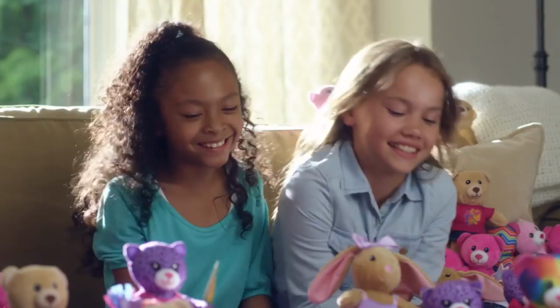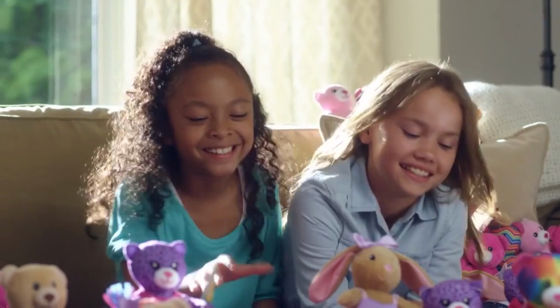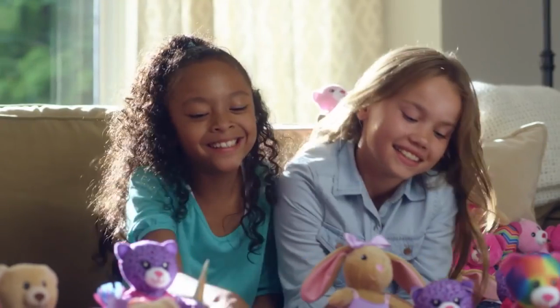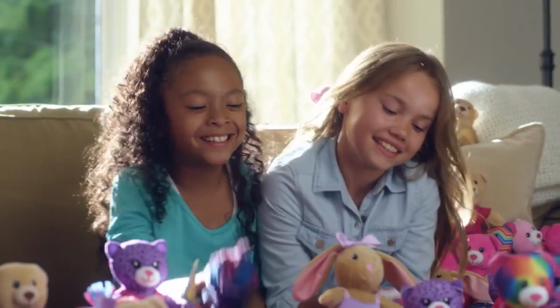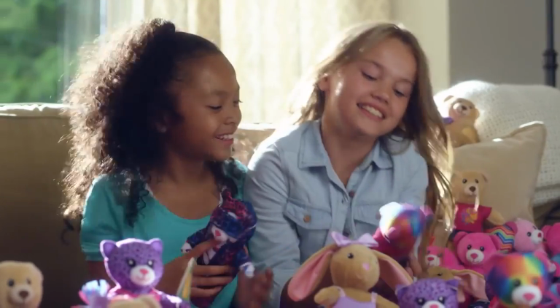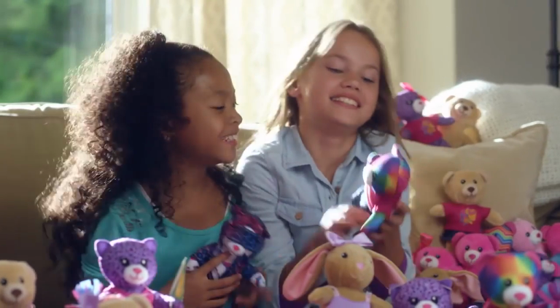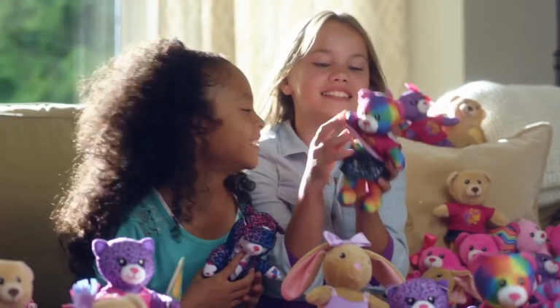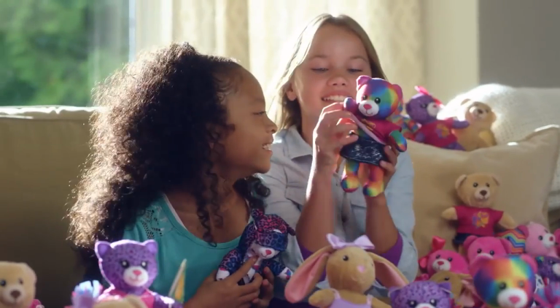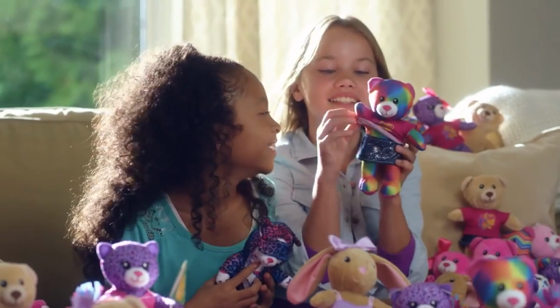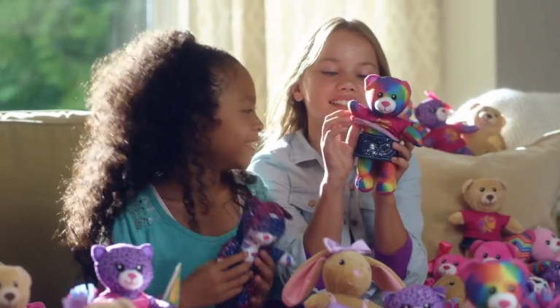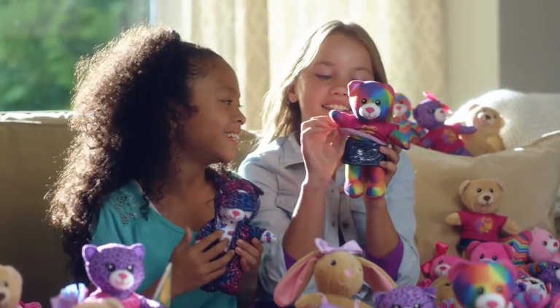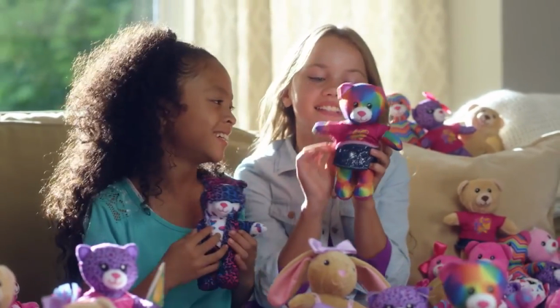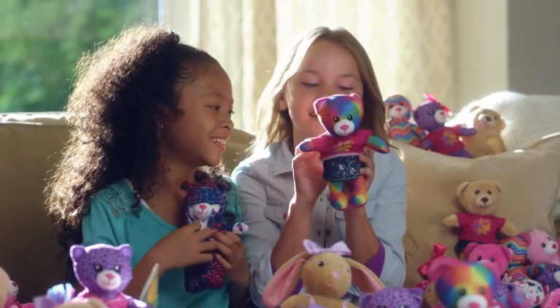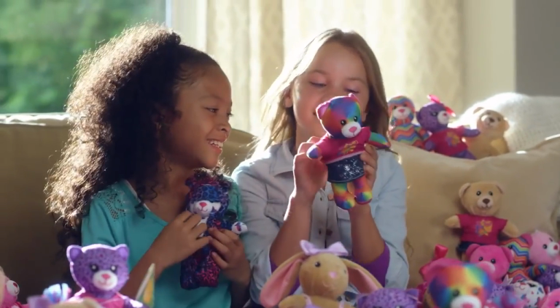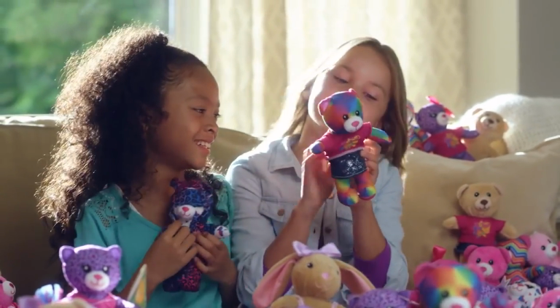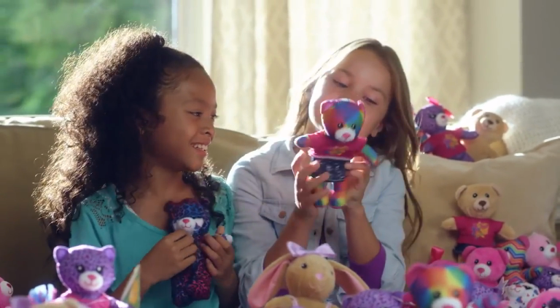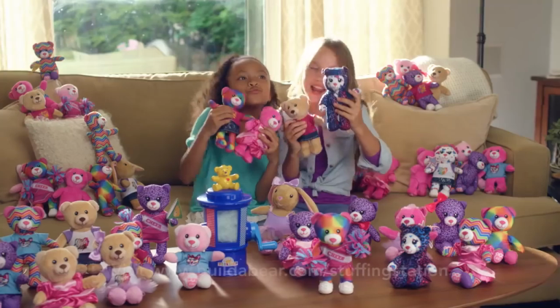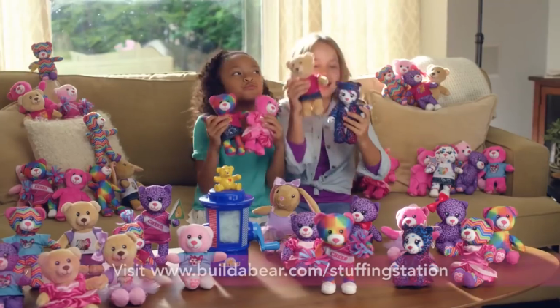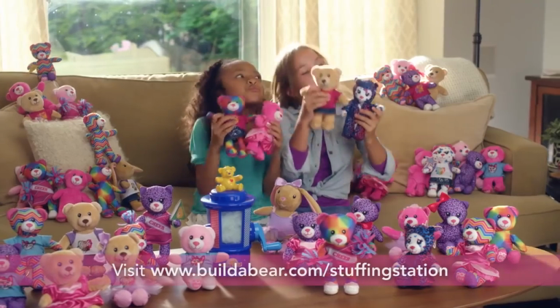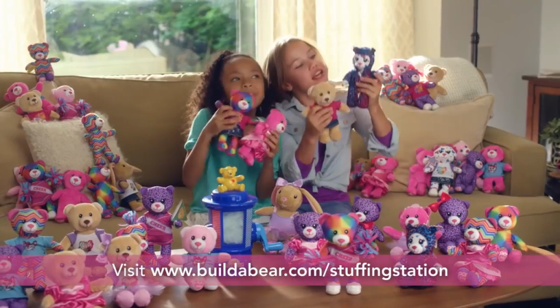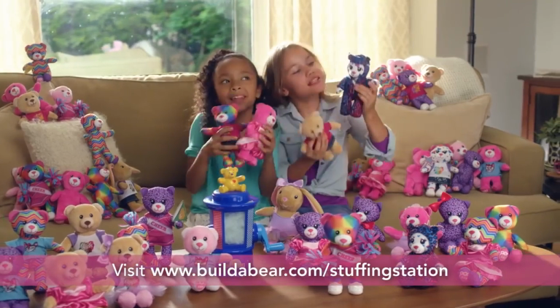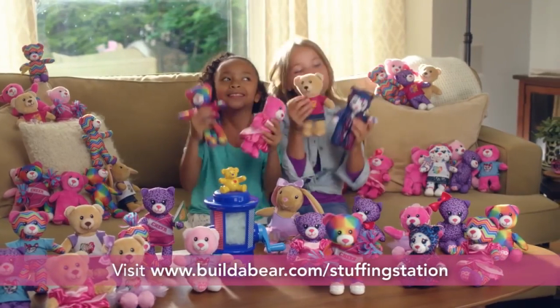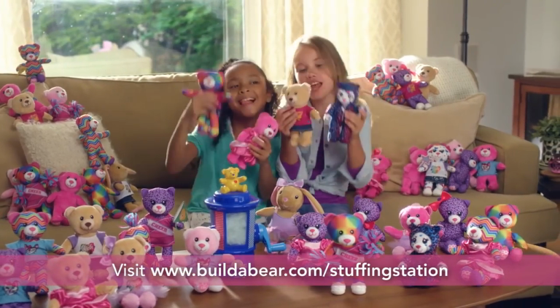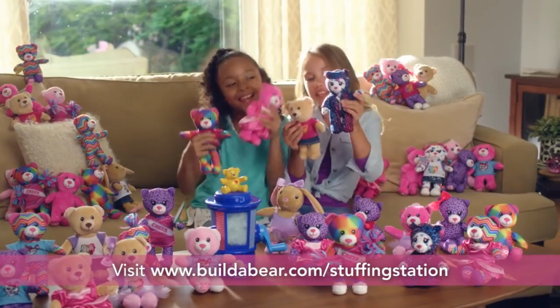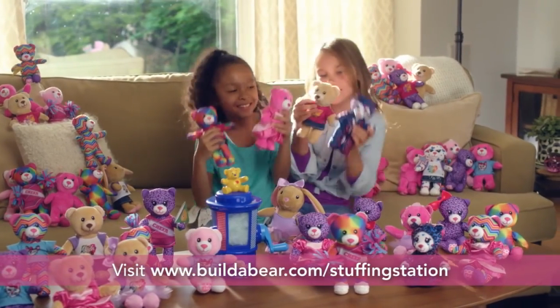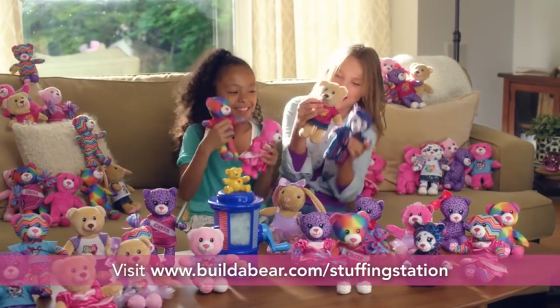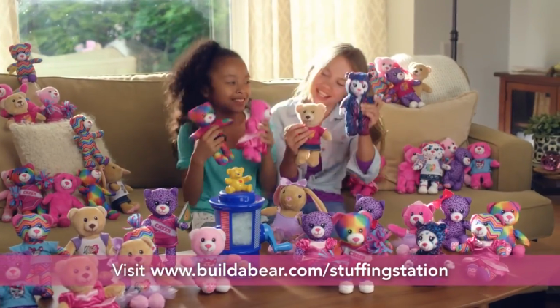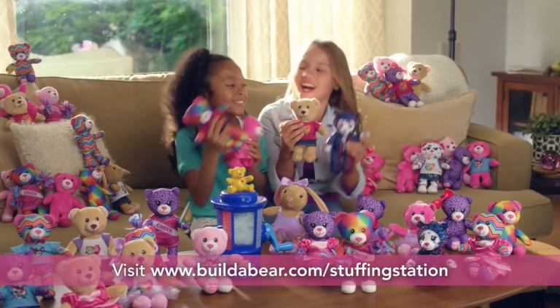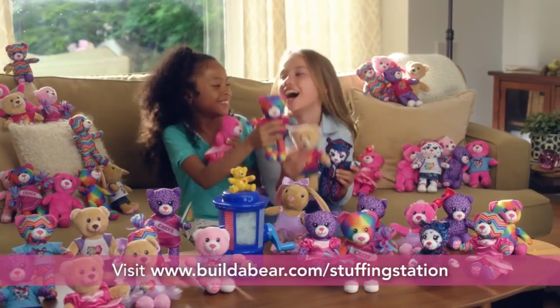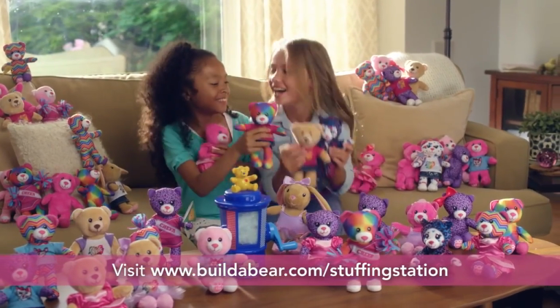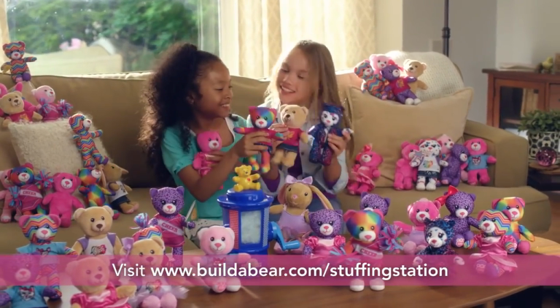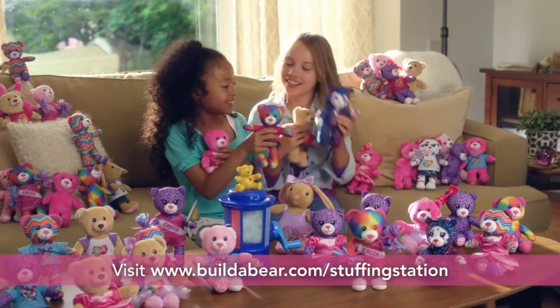All the fun of Build-A-Bear Workshop in your own home. Look for your Build-A-Bear Workshop Stuffing Station and additional kits now.